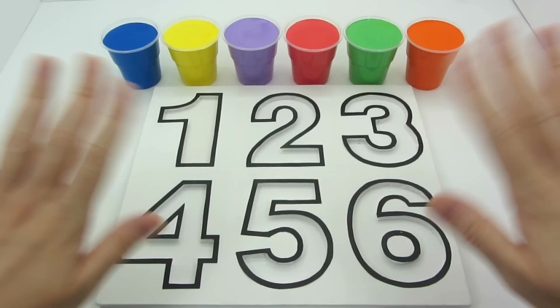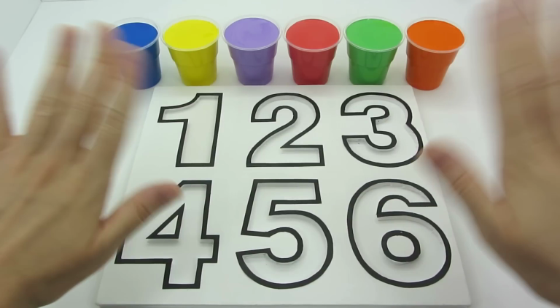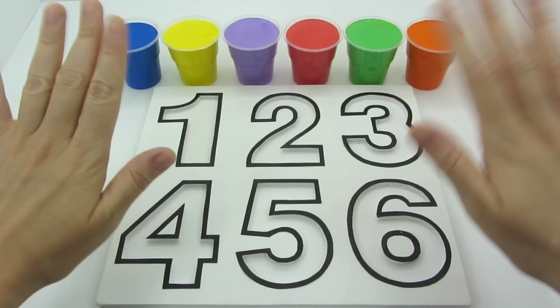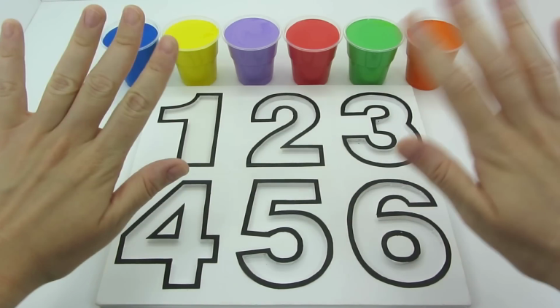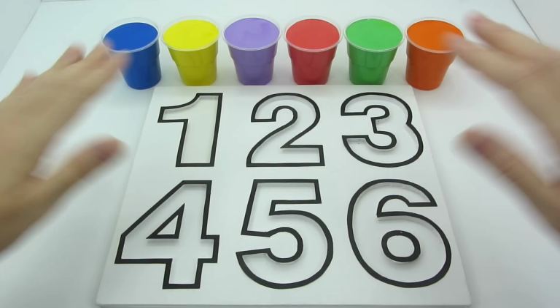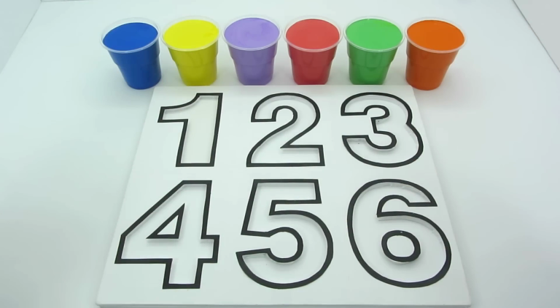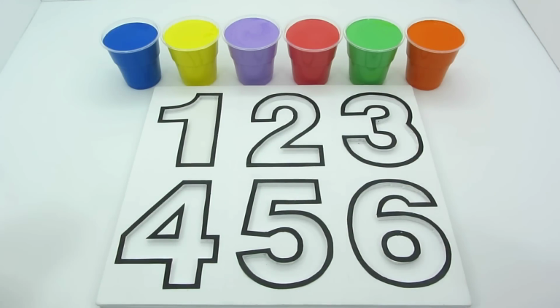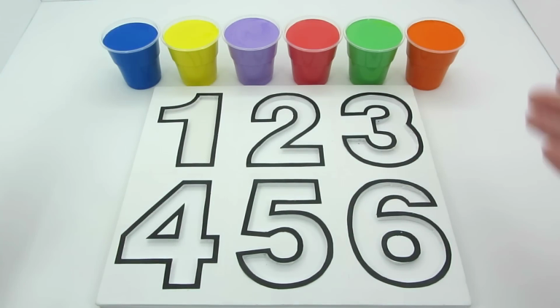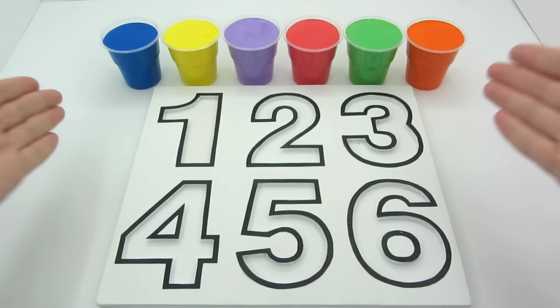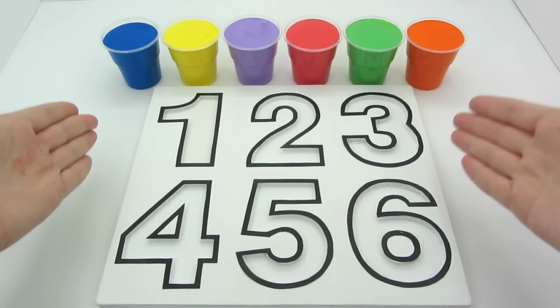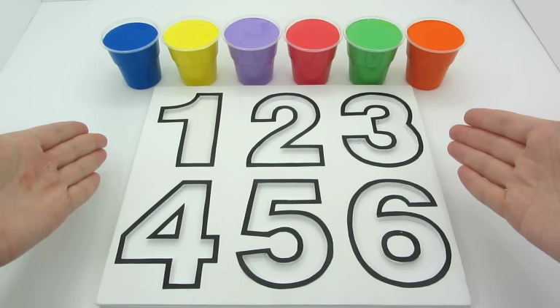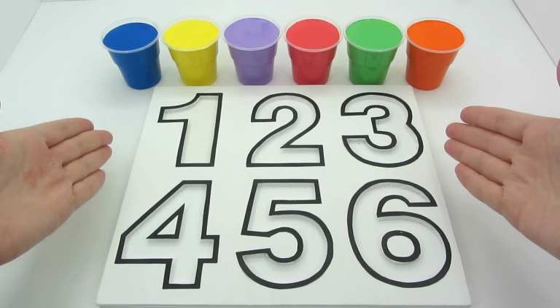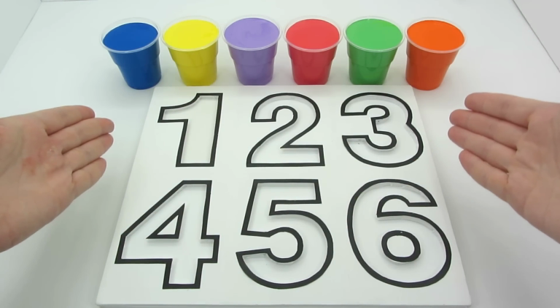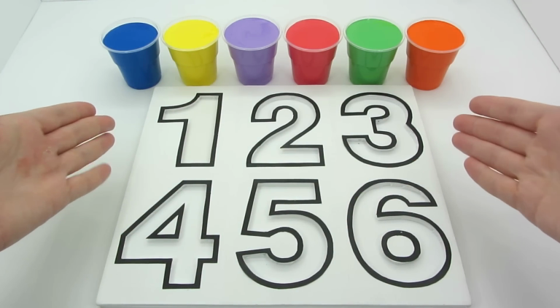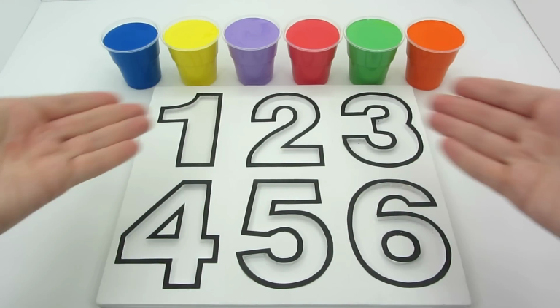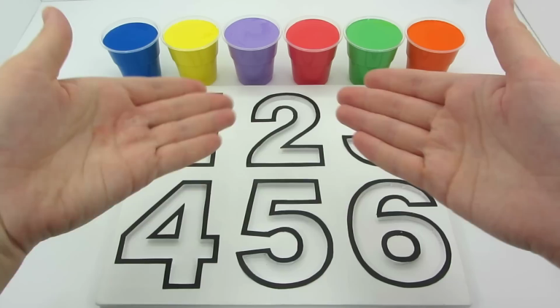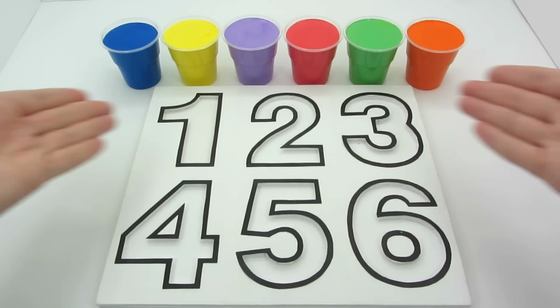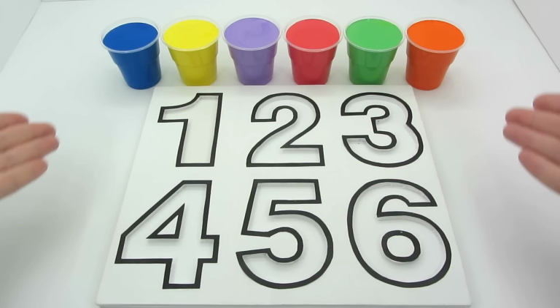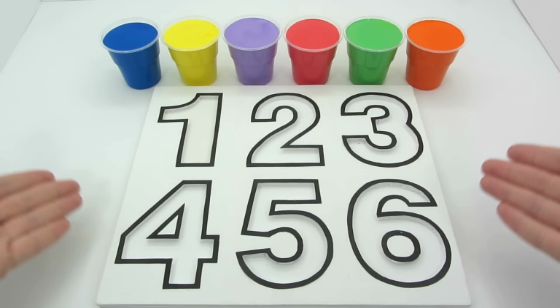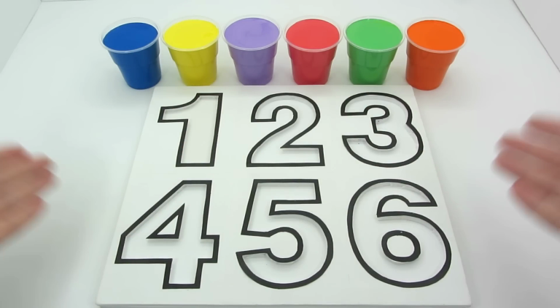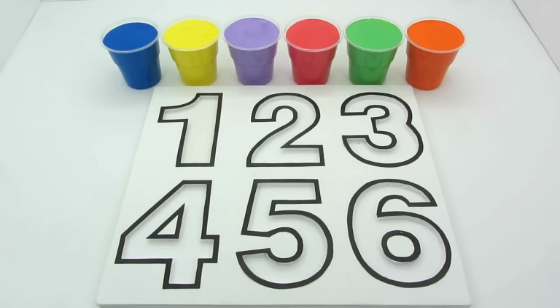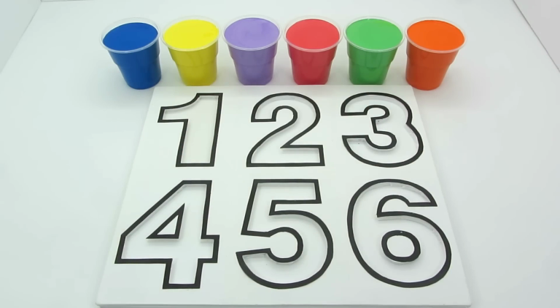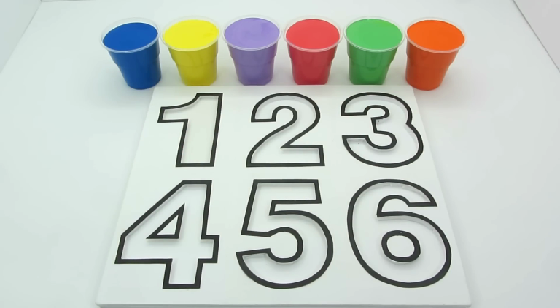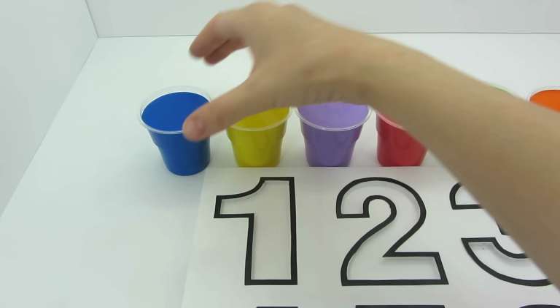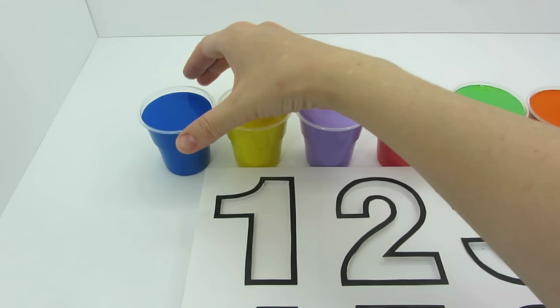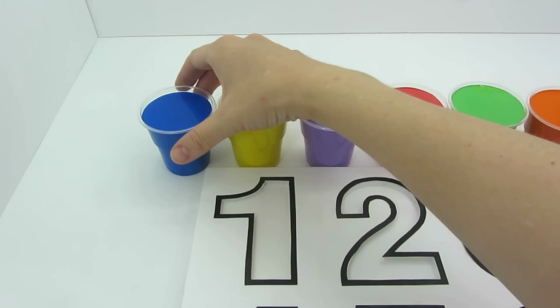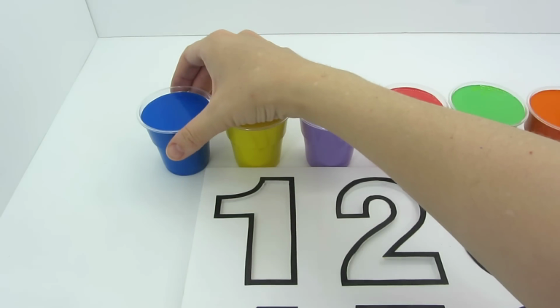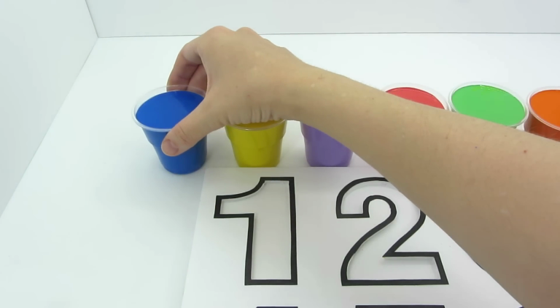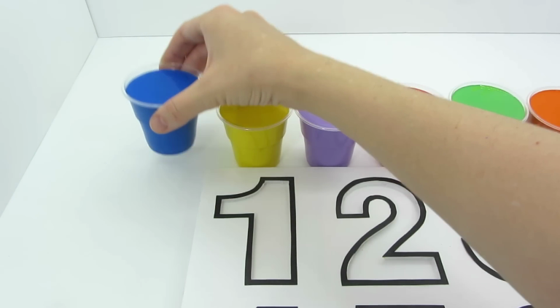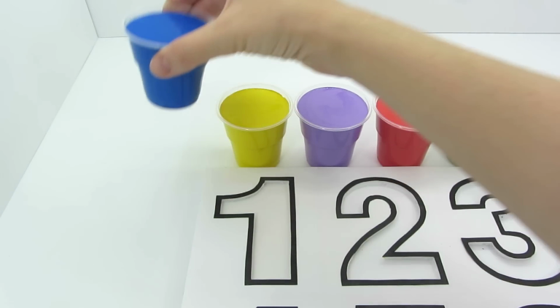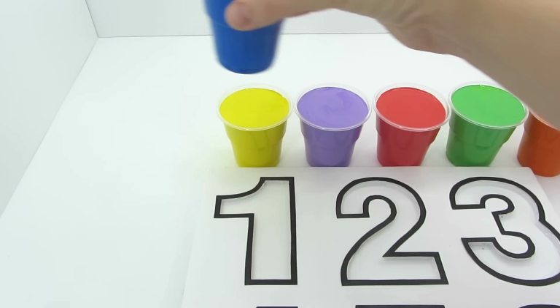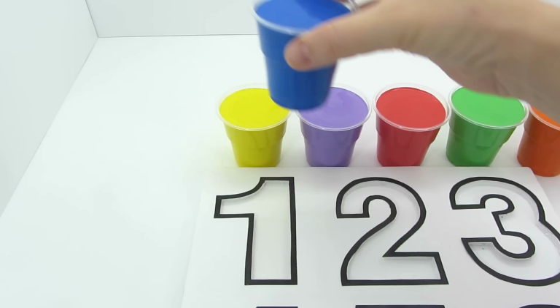Hello, everyone! Let's learn about colors and numbers. Blue color.